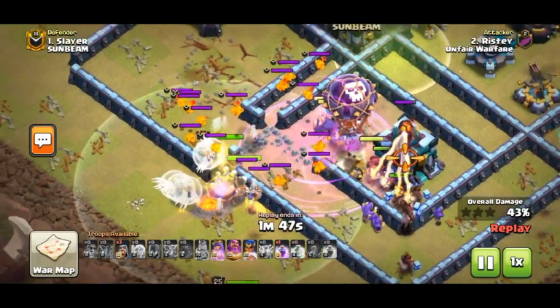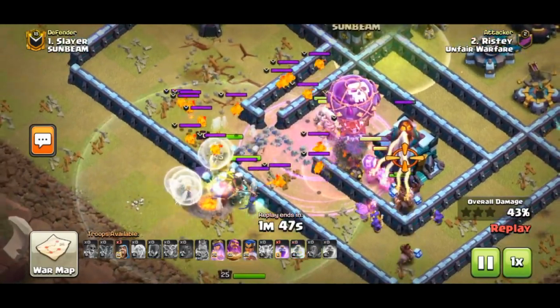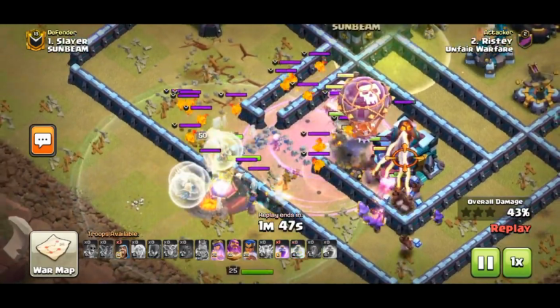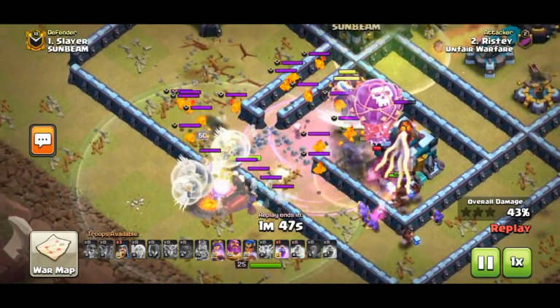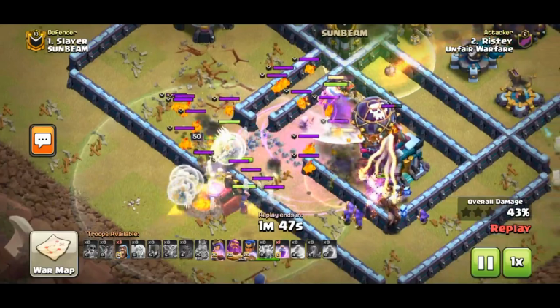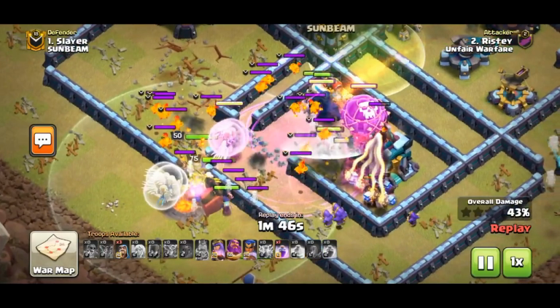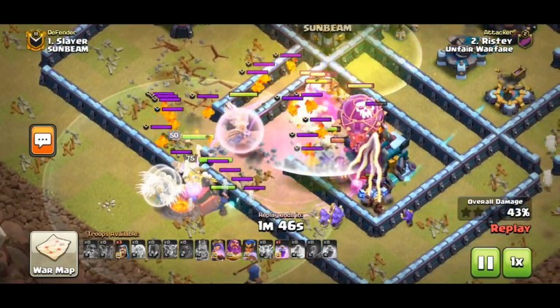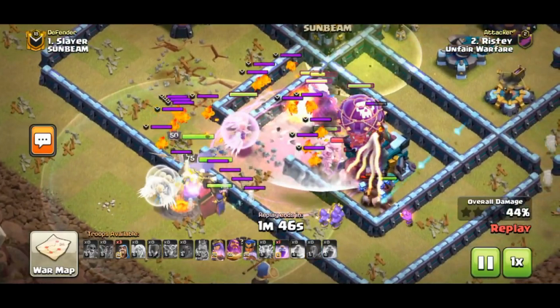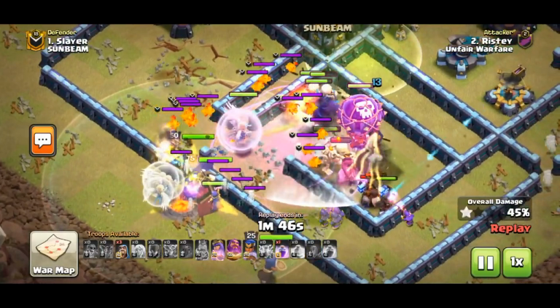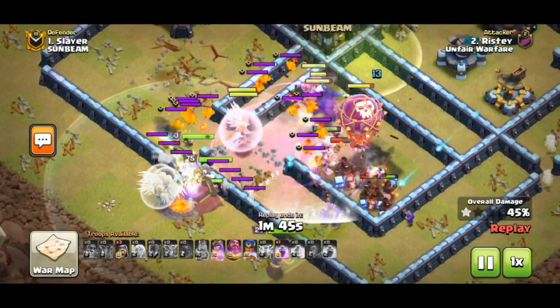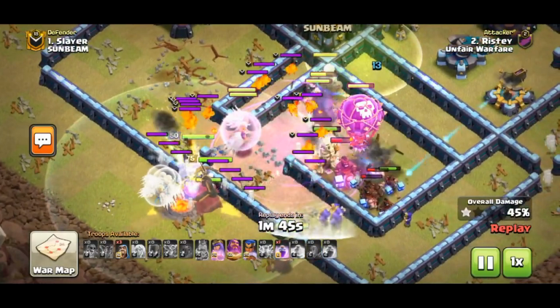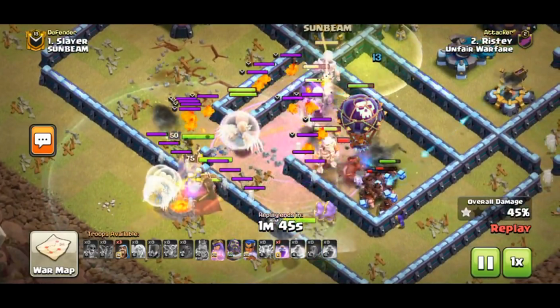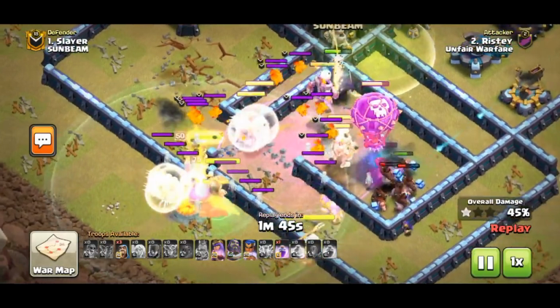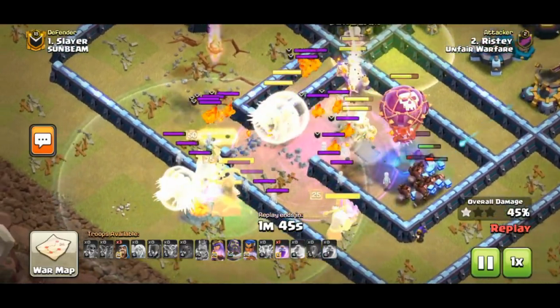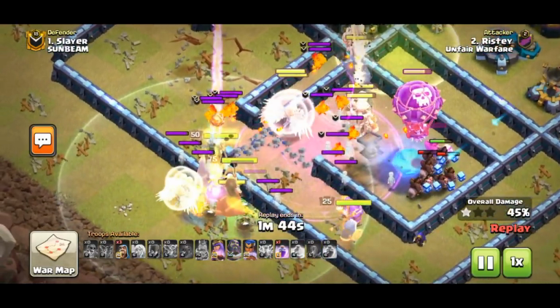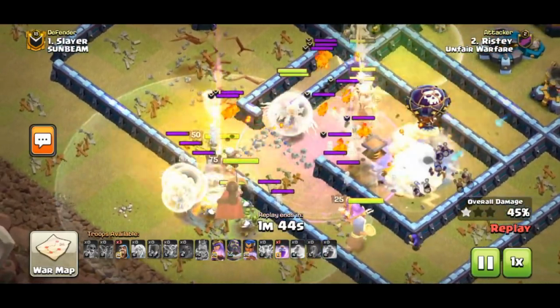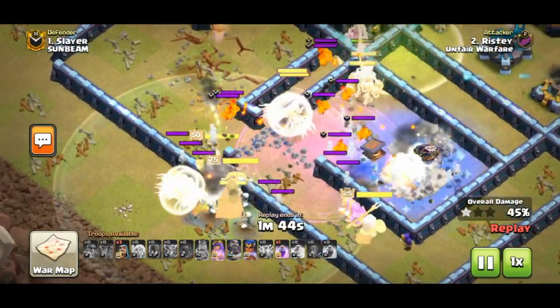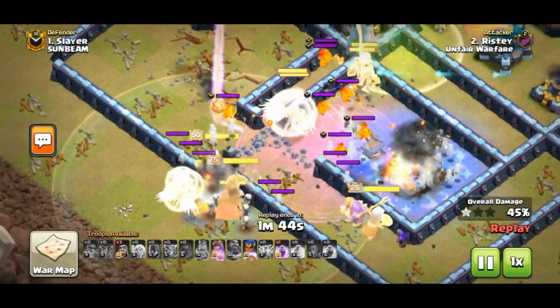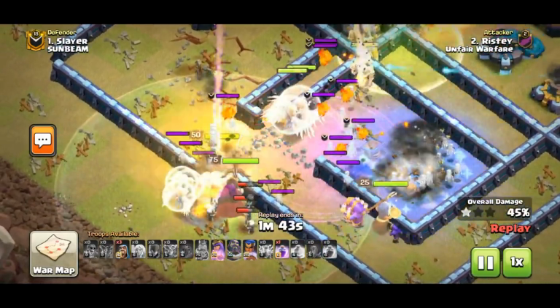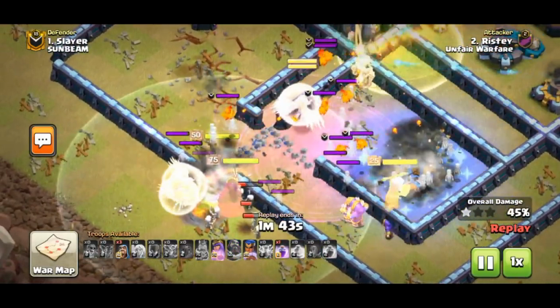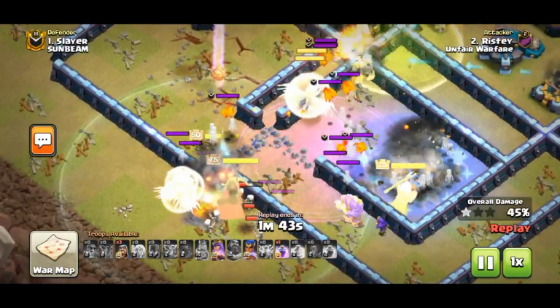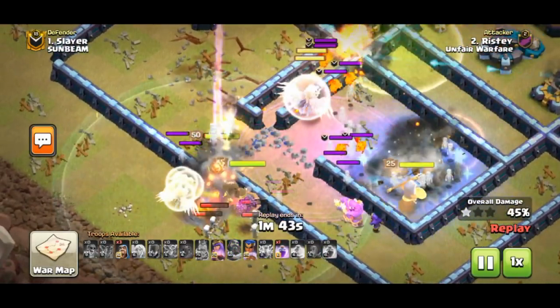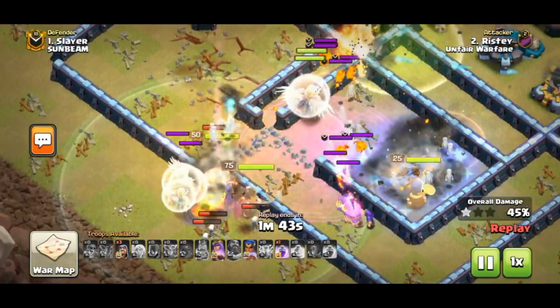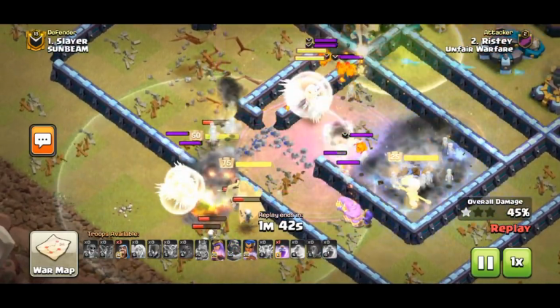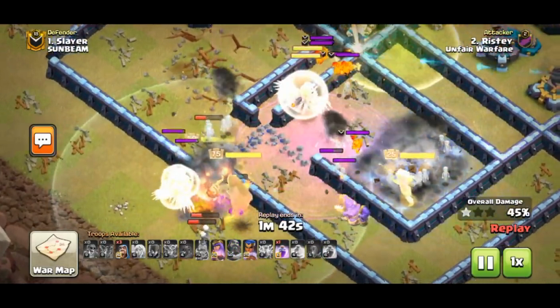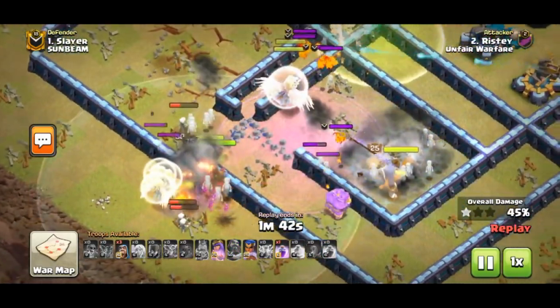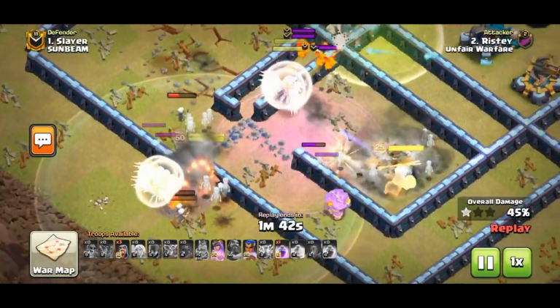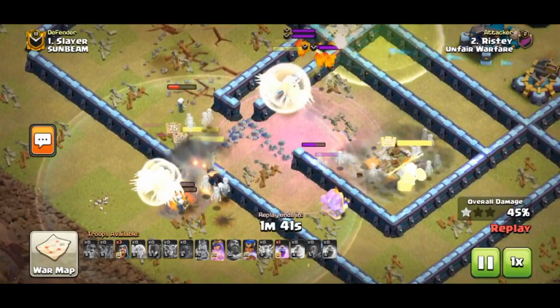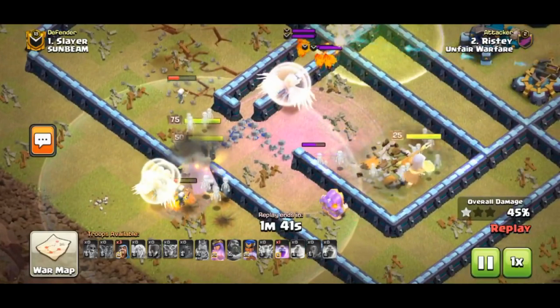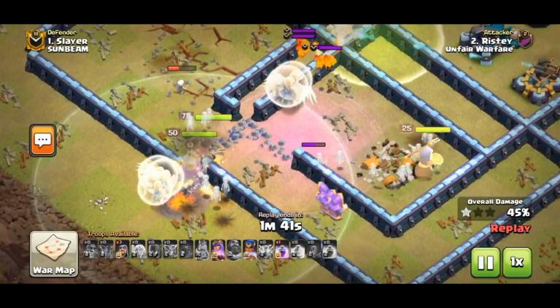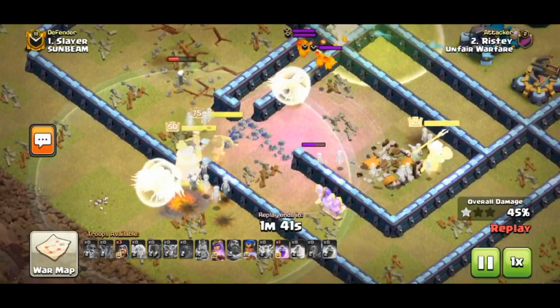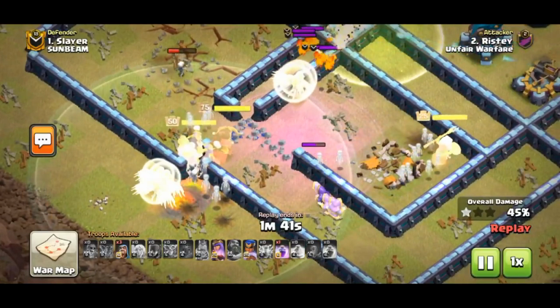Facing the clan castle early in a smash attack is really good because you won't have the damage of the core beating down on your troops while they're stalled up.